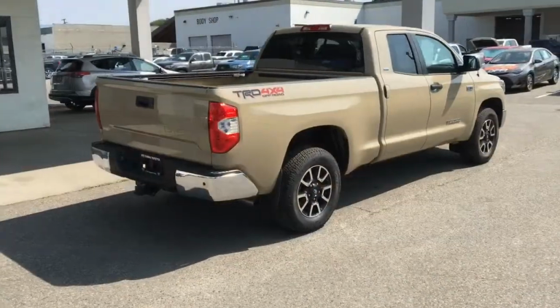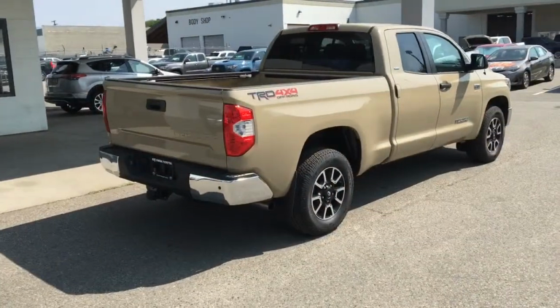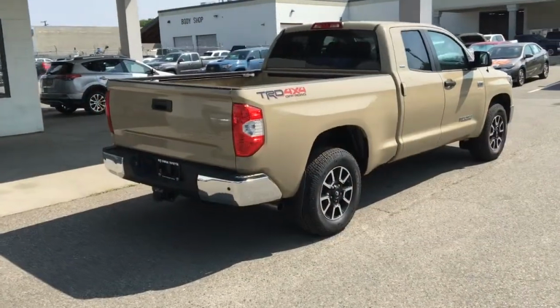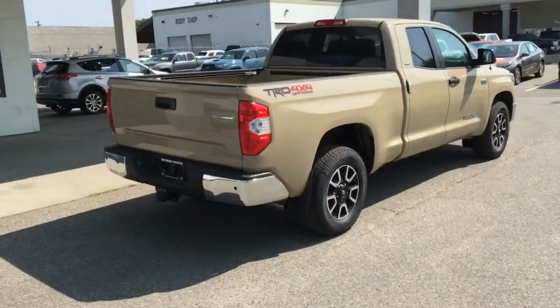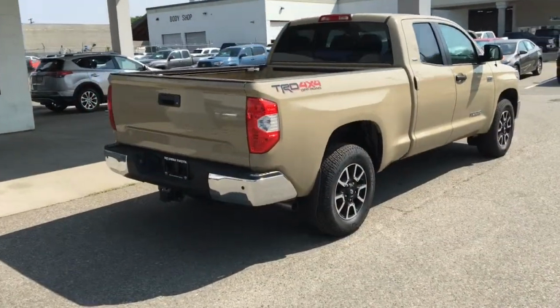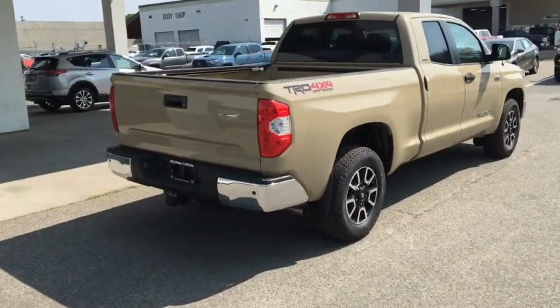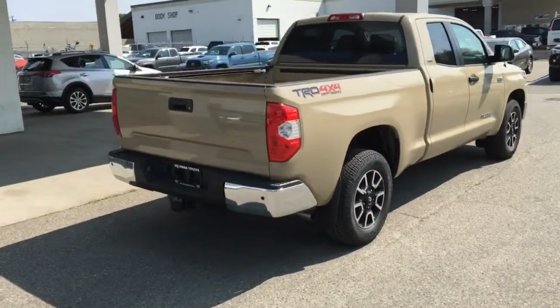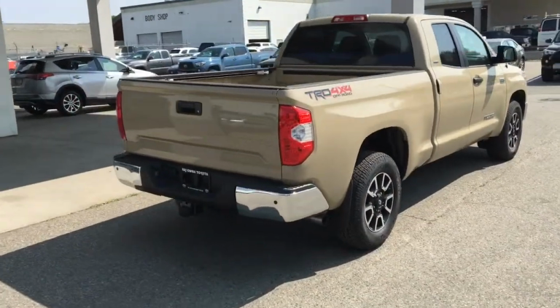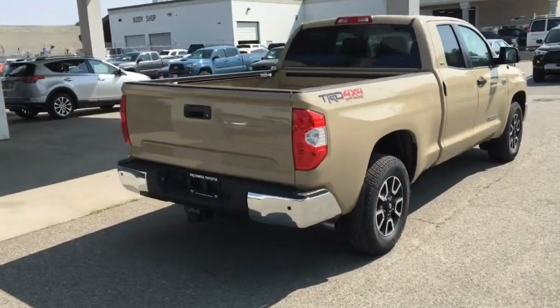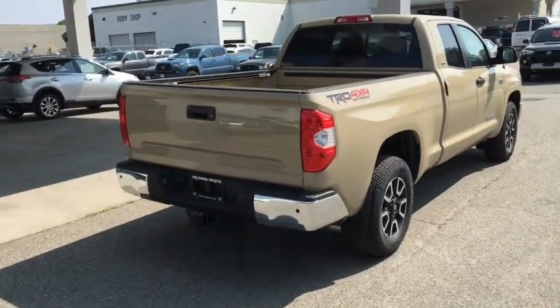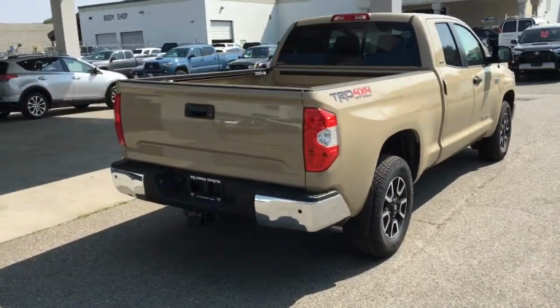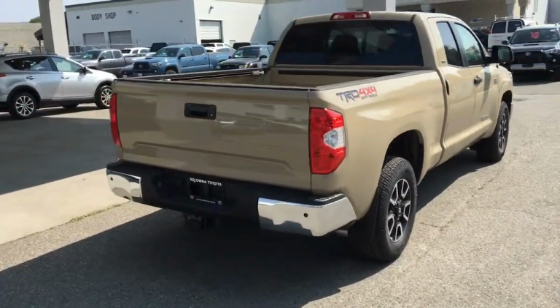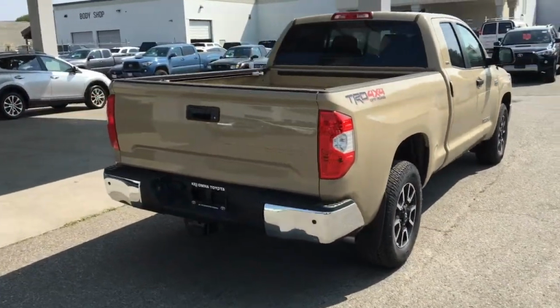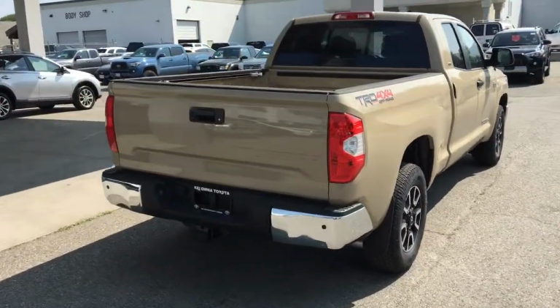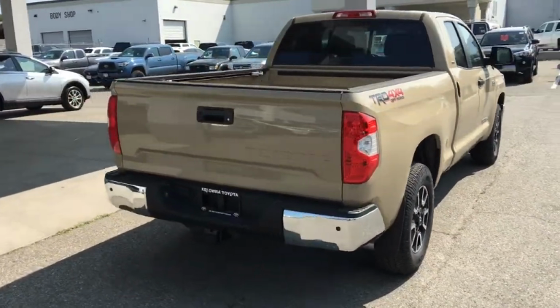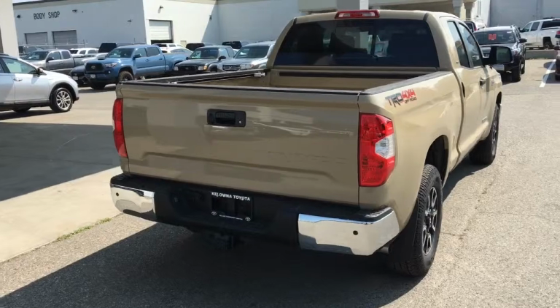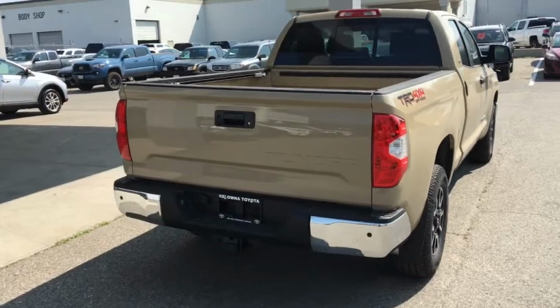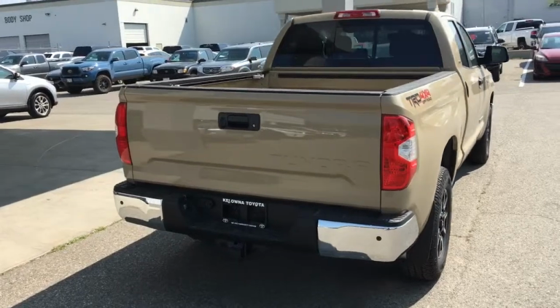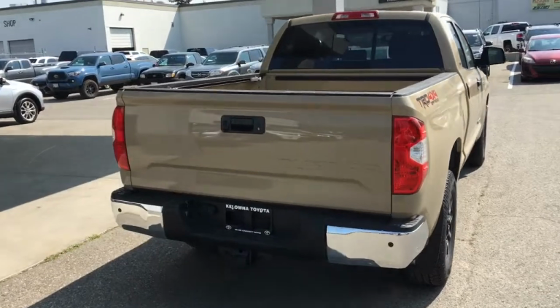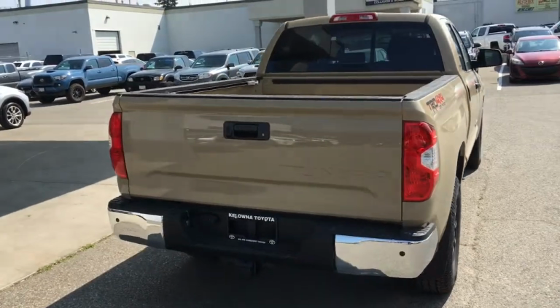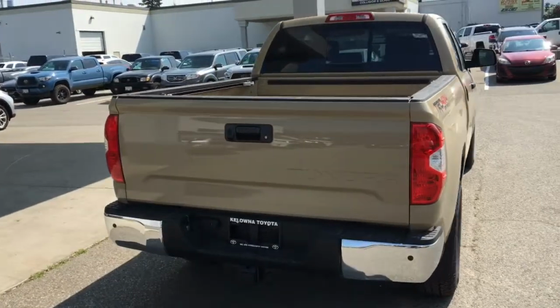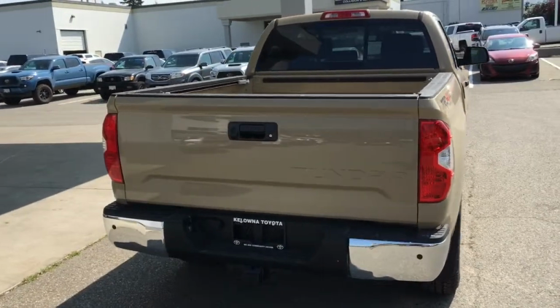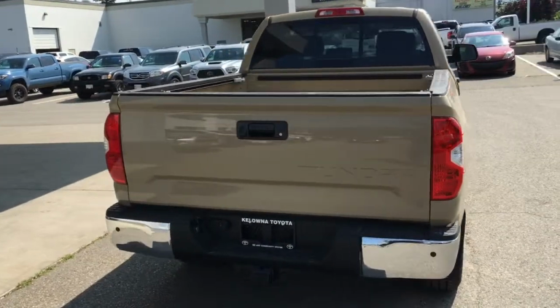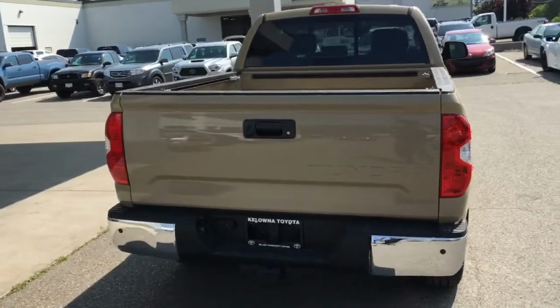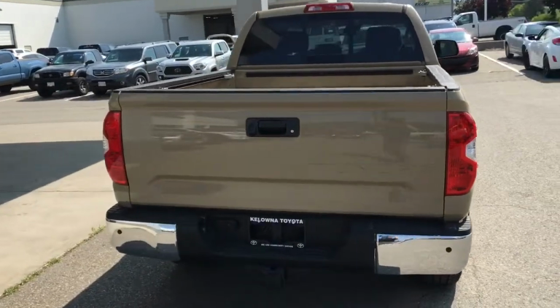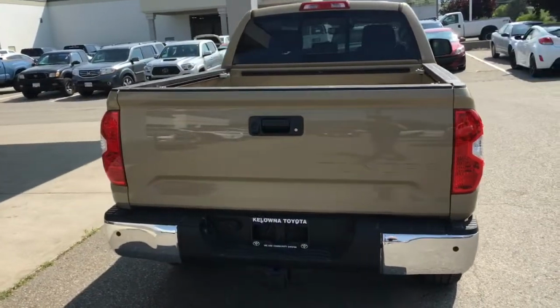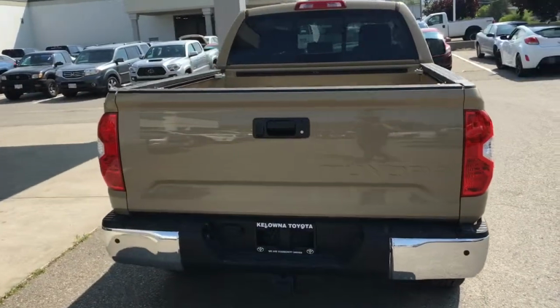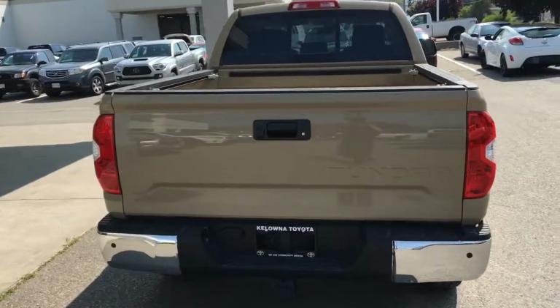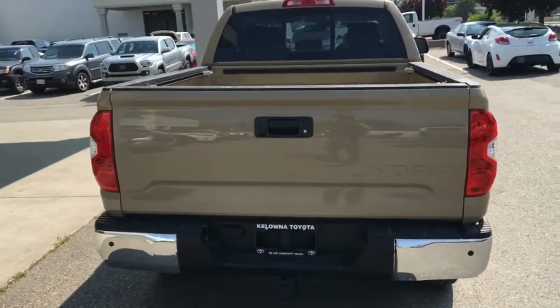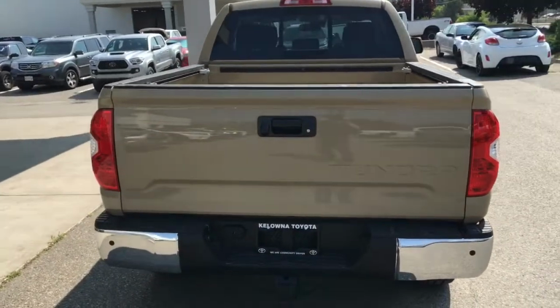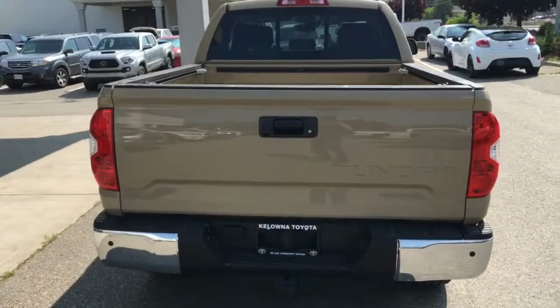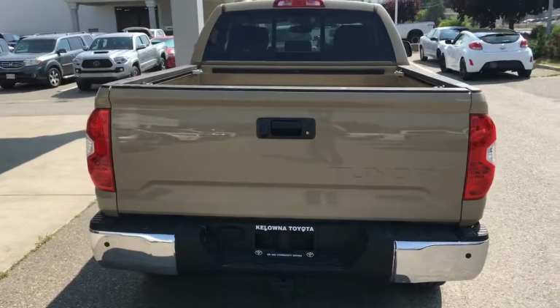The Tundra looks impressive from all angles and comes equipped with a power sliding rear window, TRD Off-Road decals, a chrome bumper and tow package.